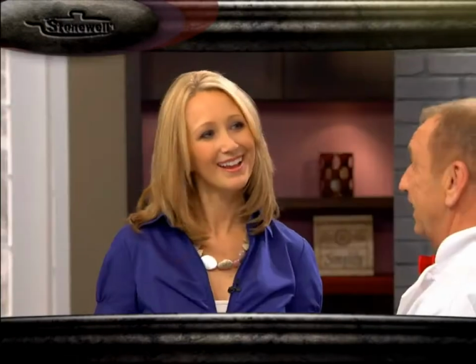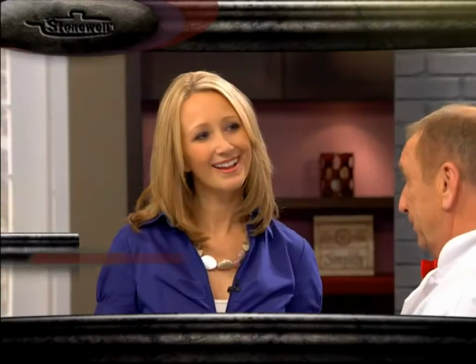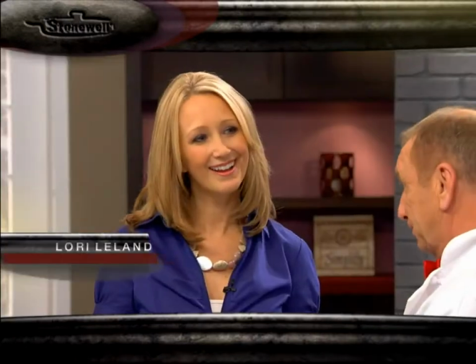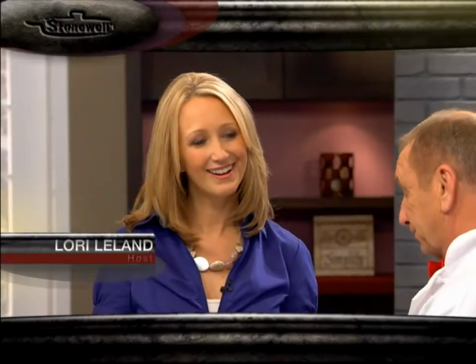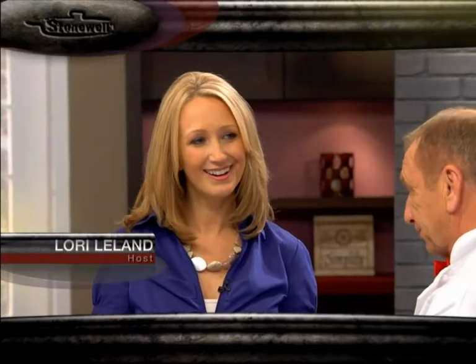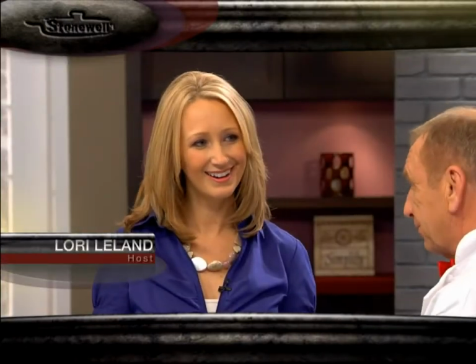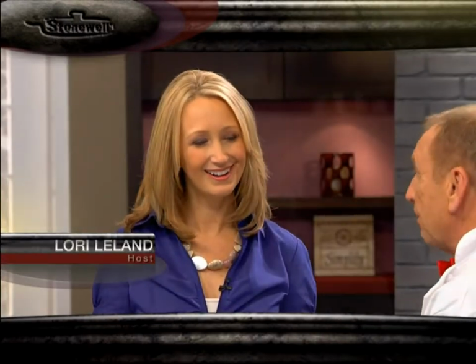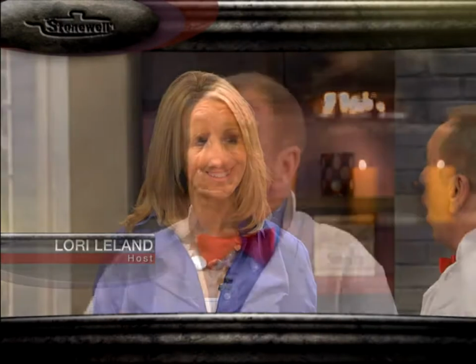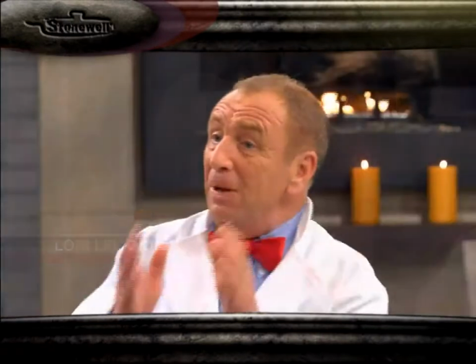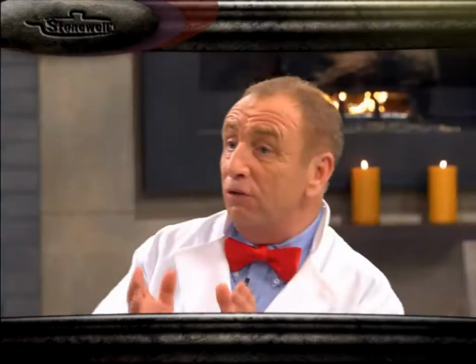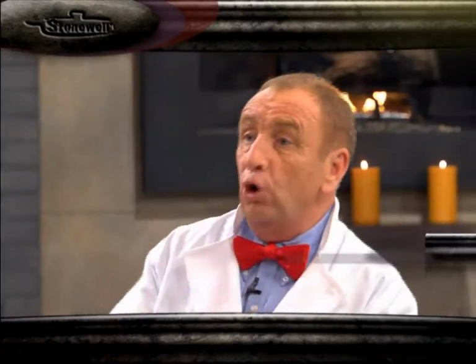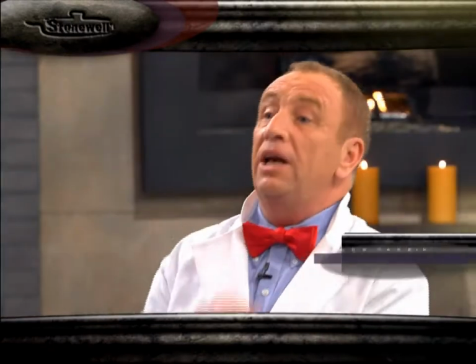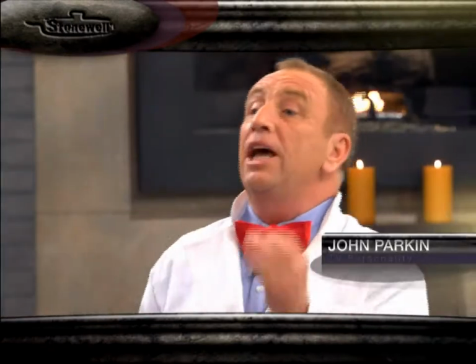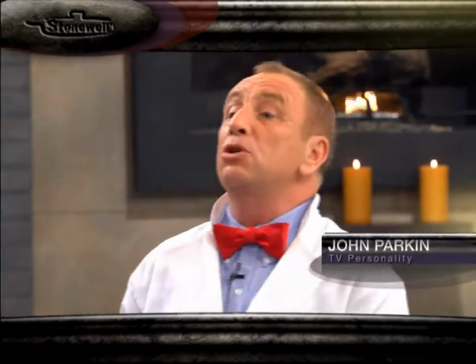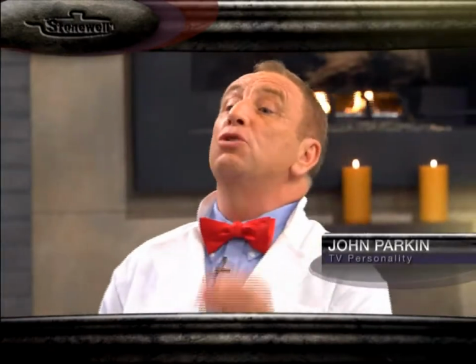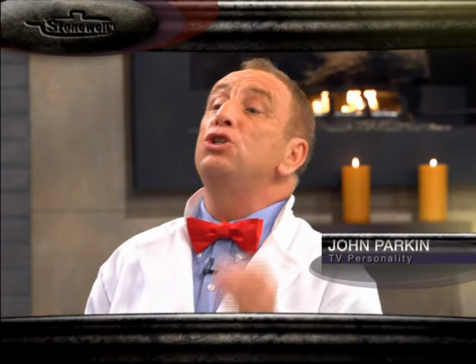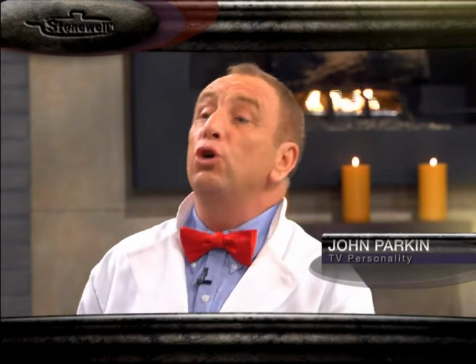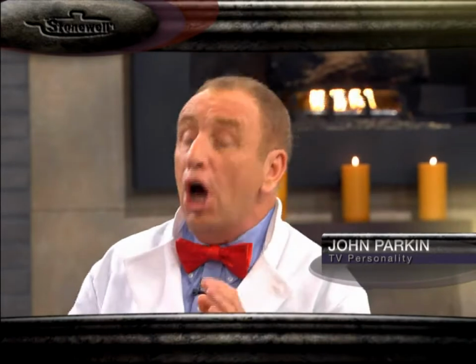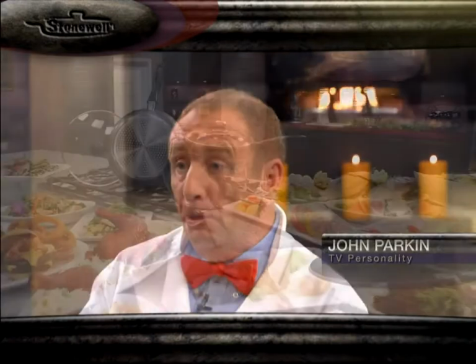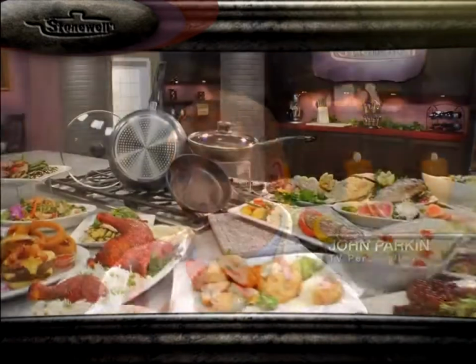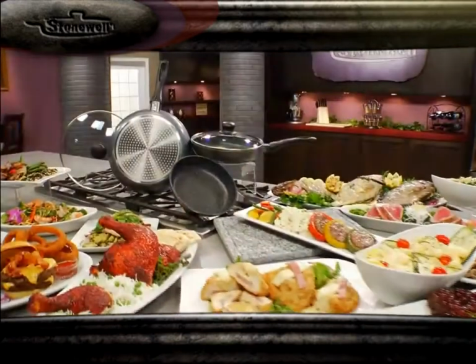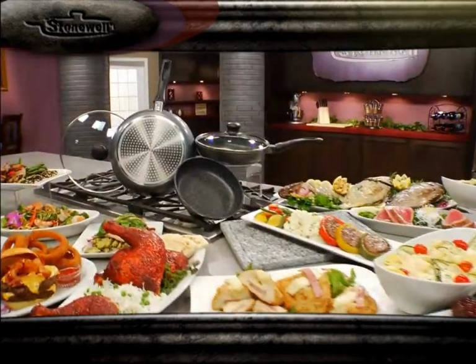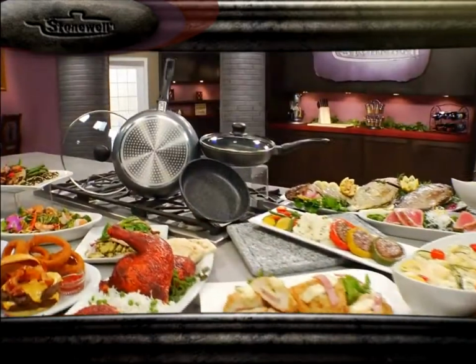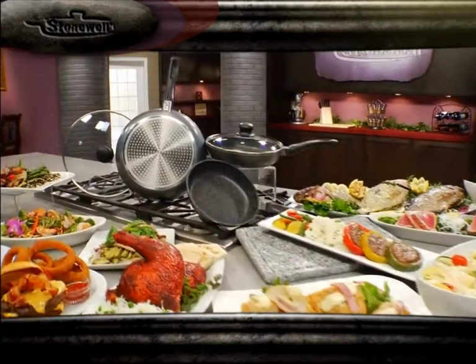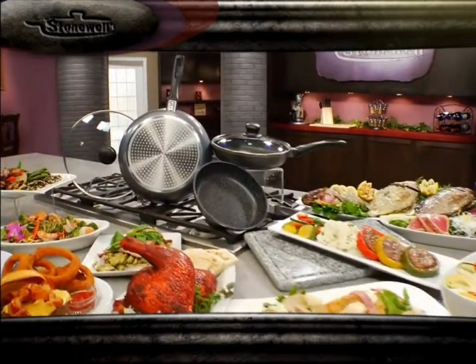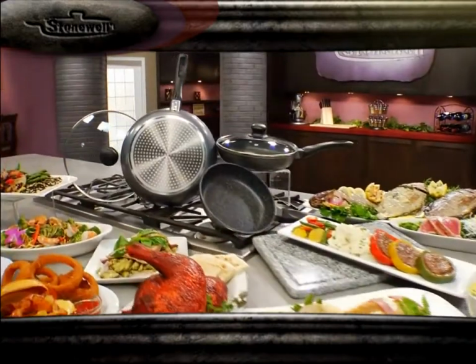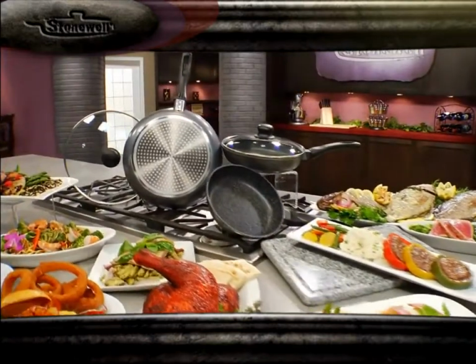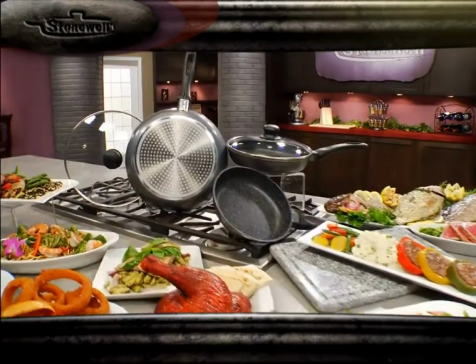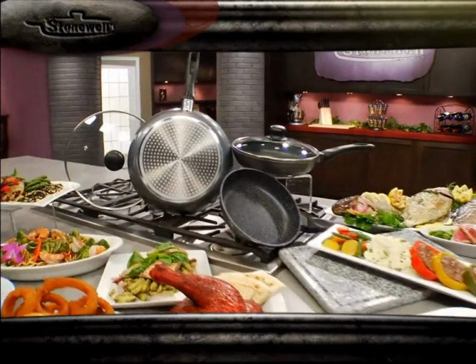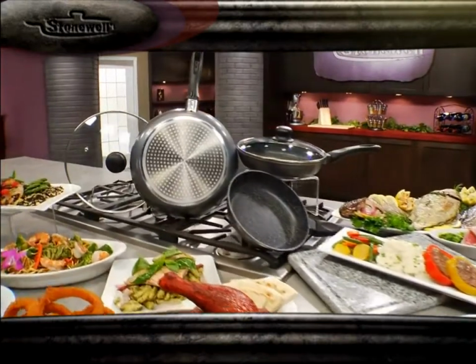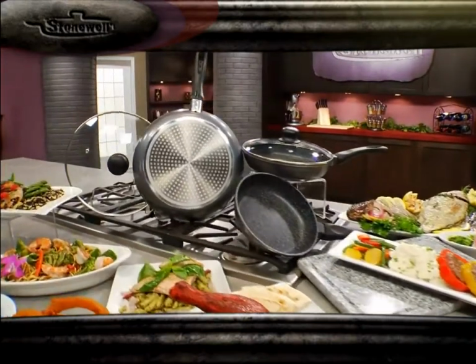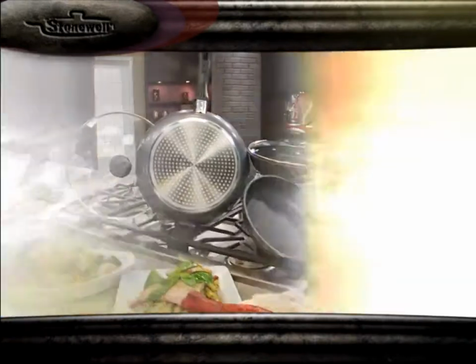Here's your host, Lori Leland, and our favorite Englishman, John Parkin, to introduce you to the most amazing cooking innovation on the market — Stonewell.